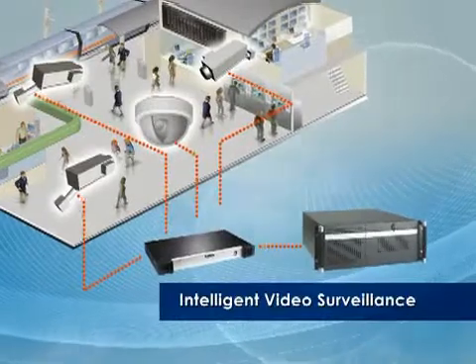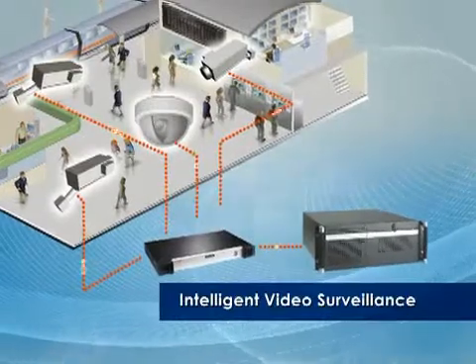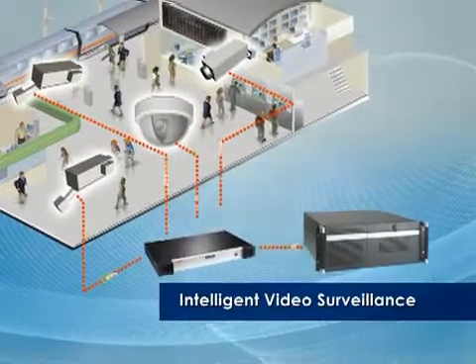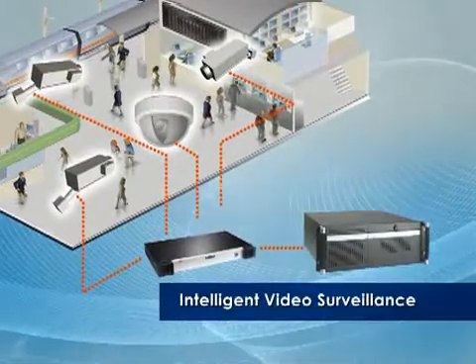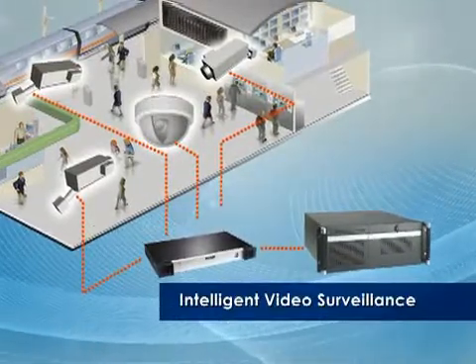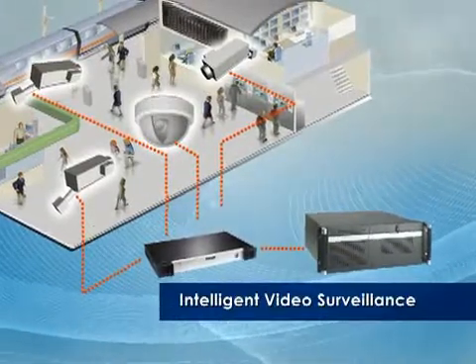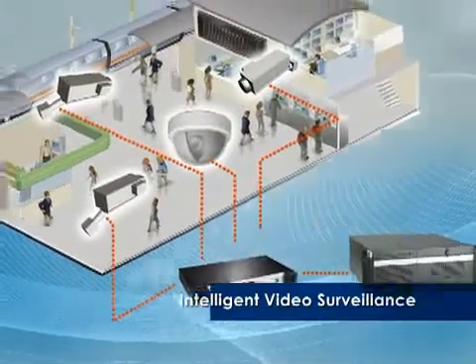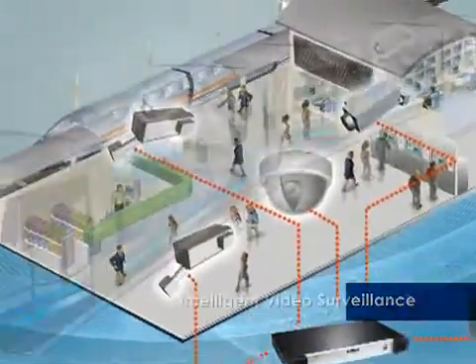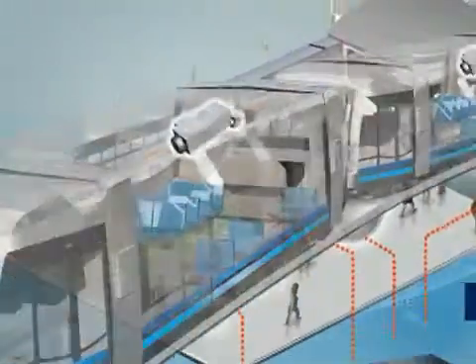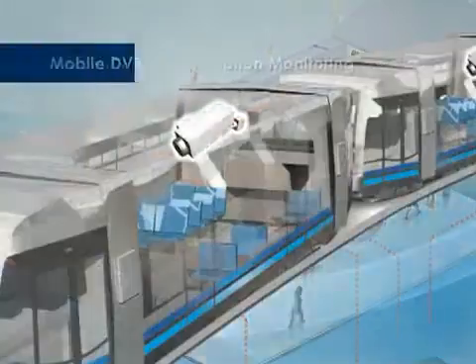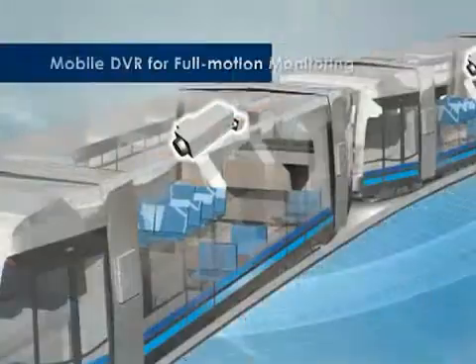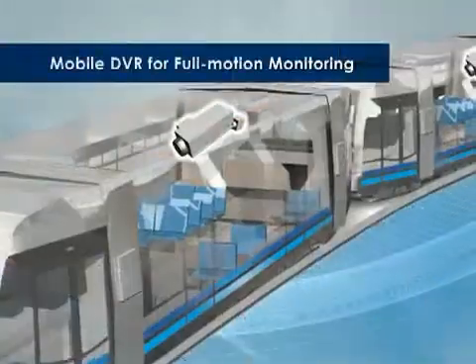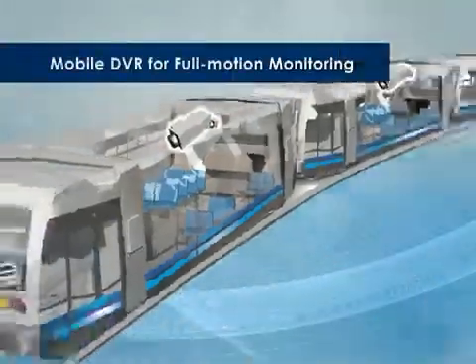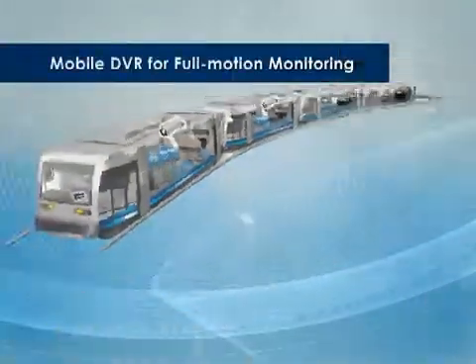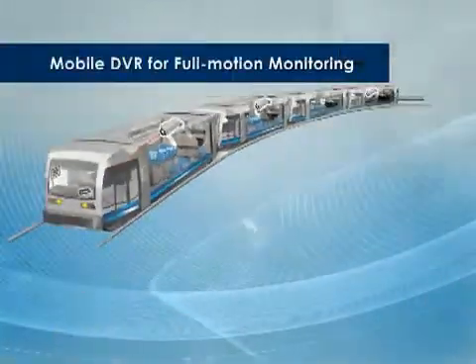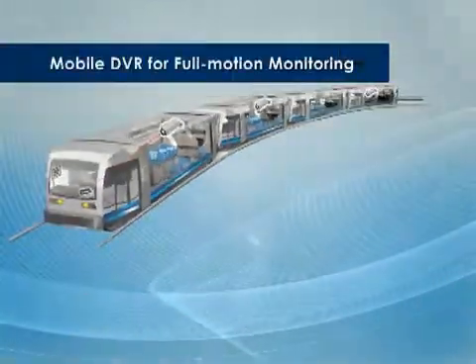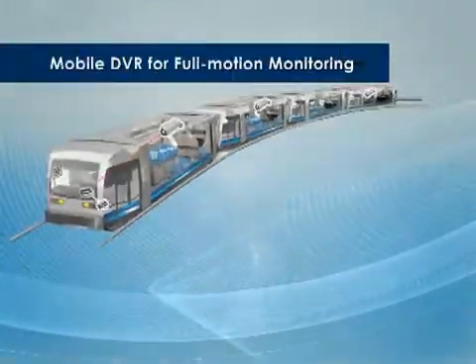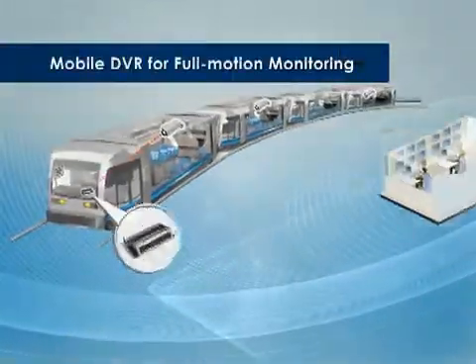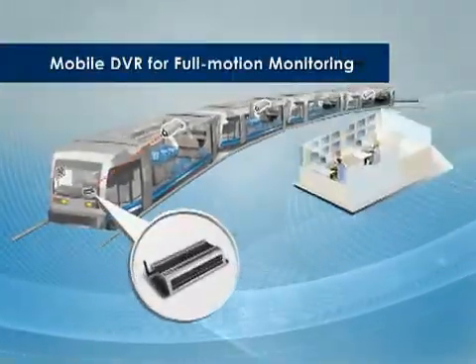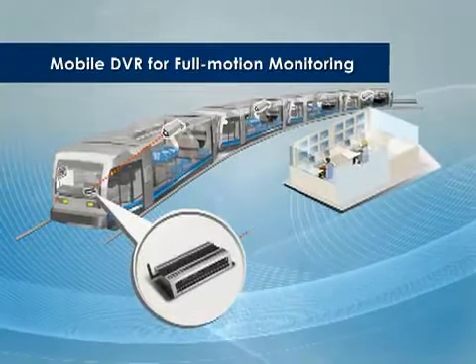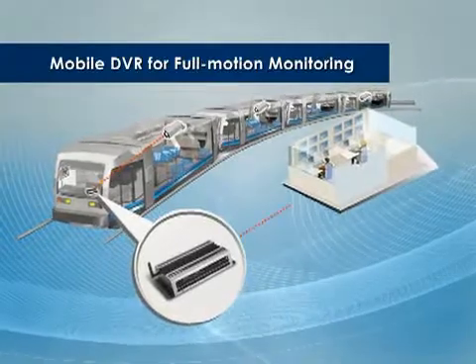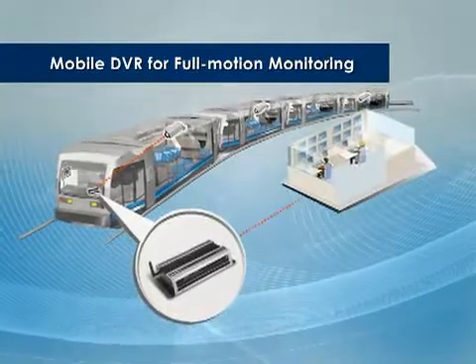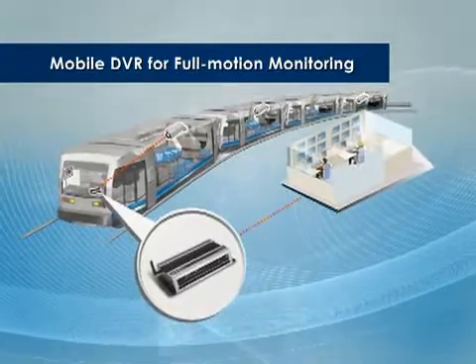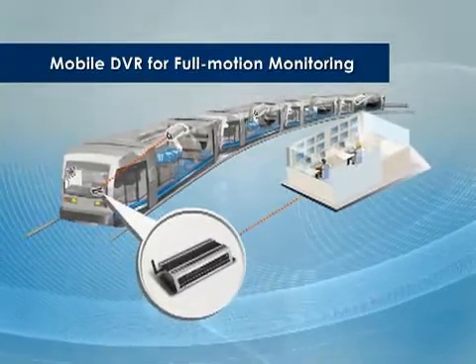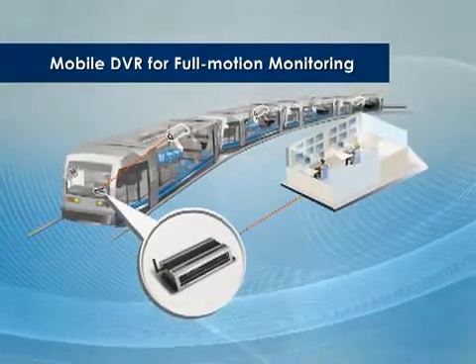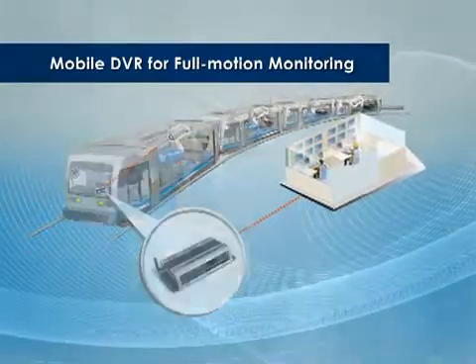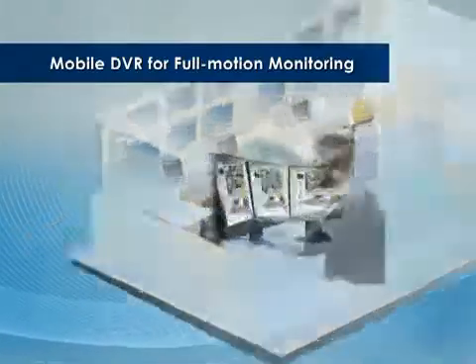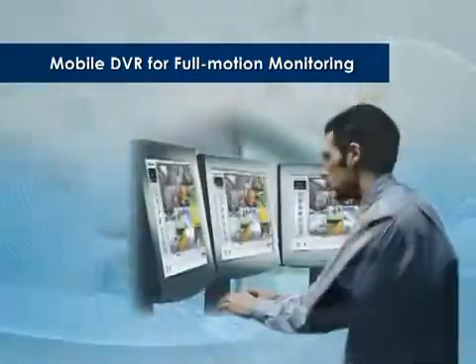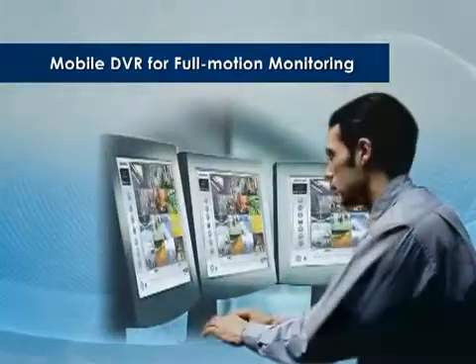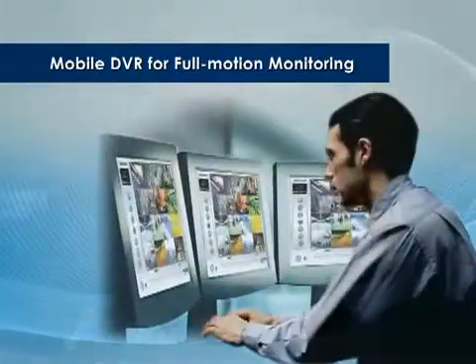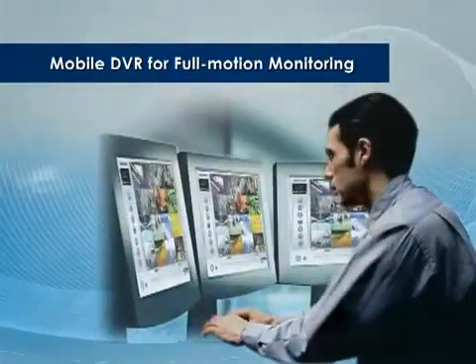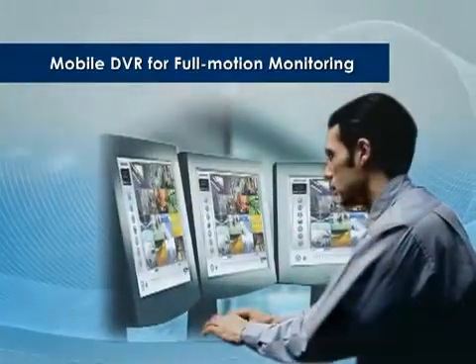Advantec offers comprehensive PC-based video surveillance solutions, covering everything you need — every aspect of security monitoring and management.